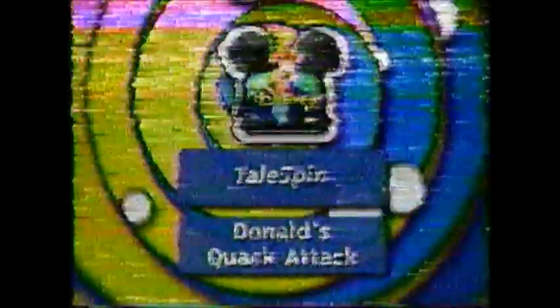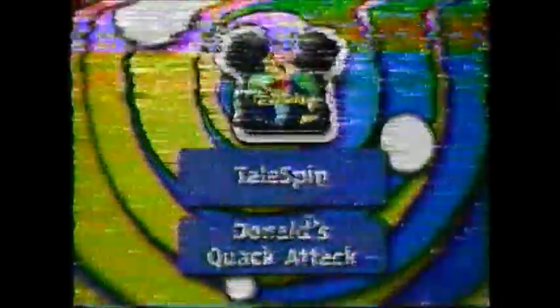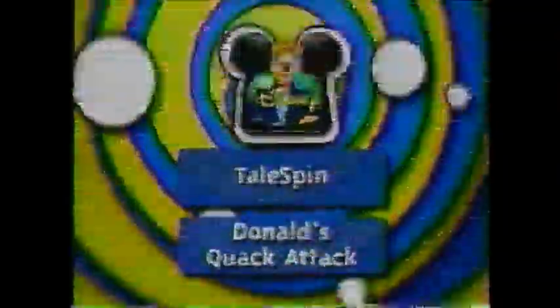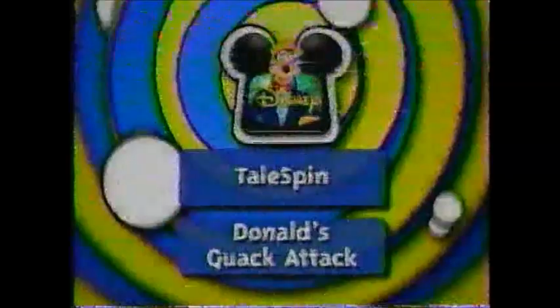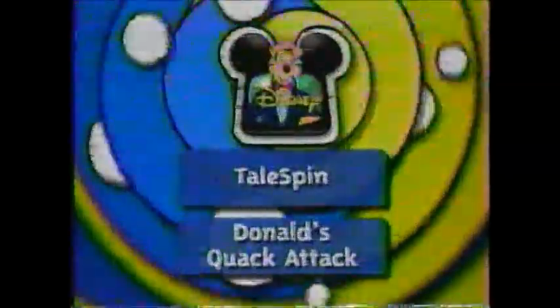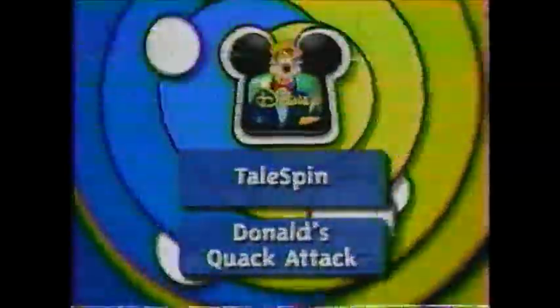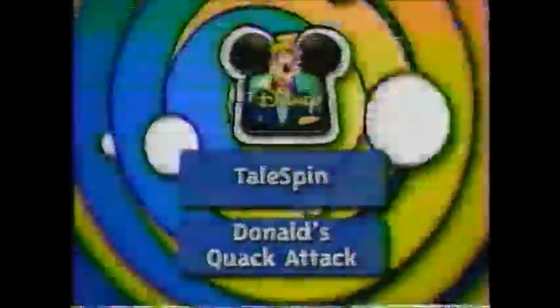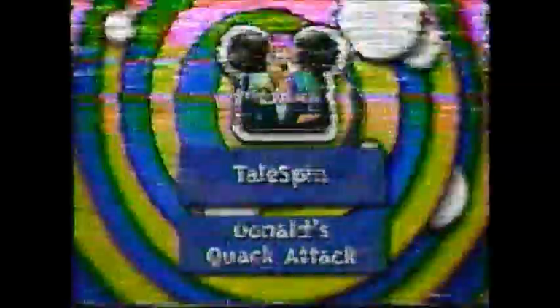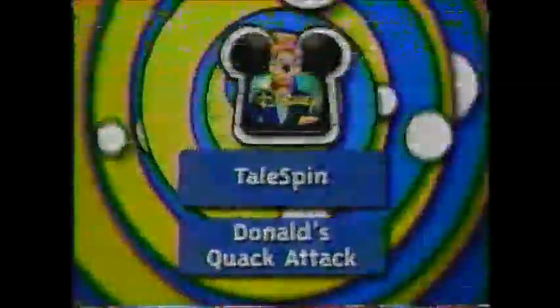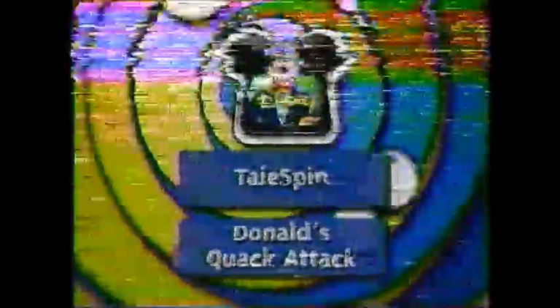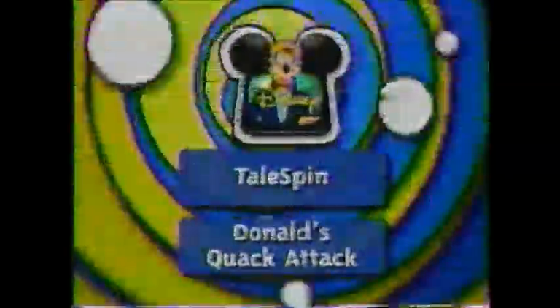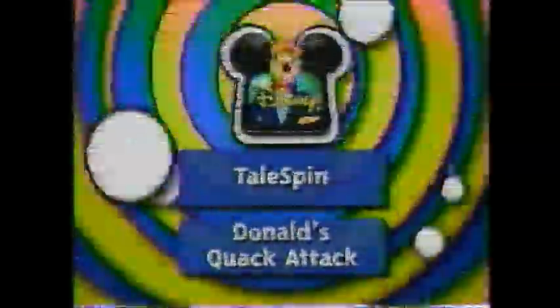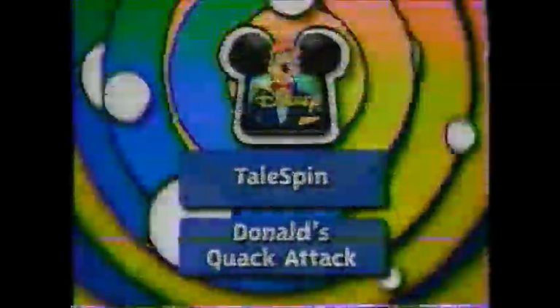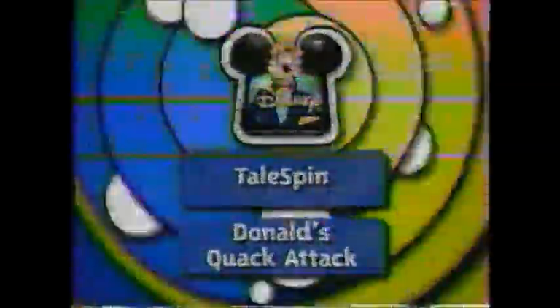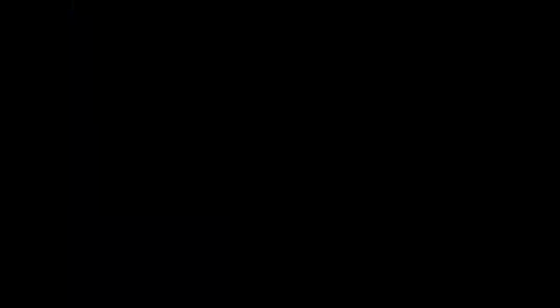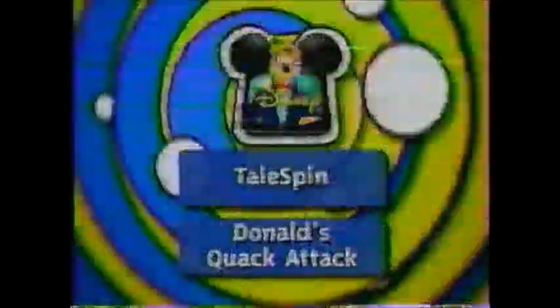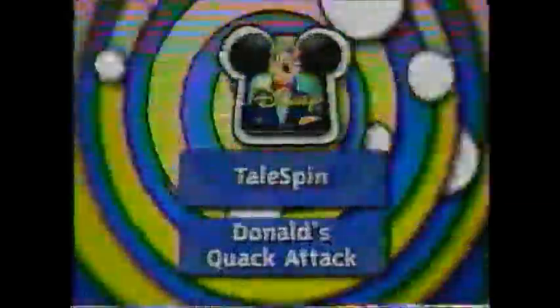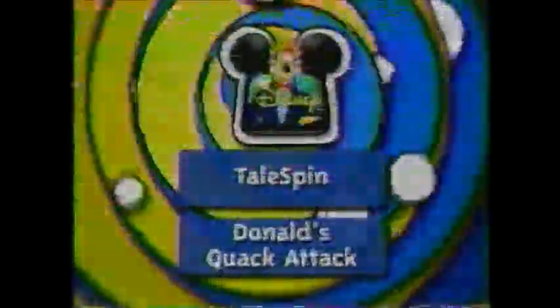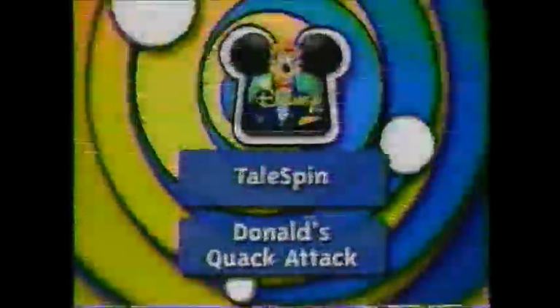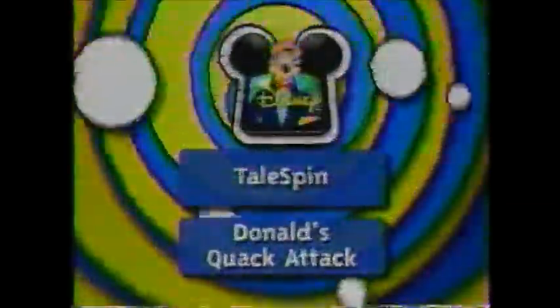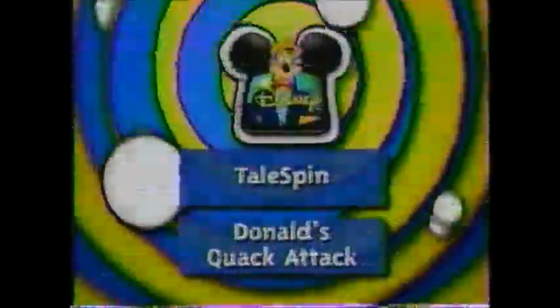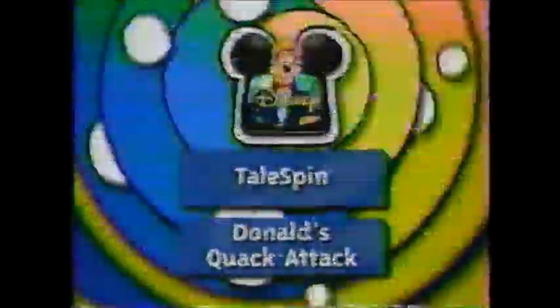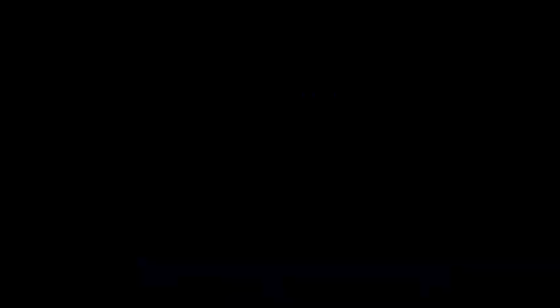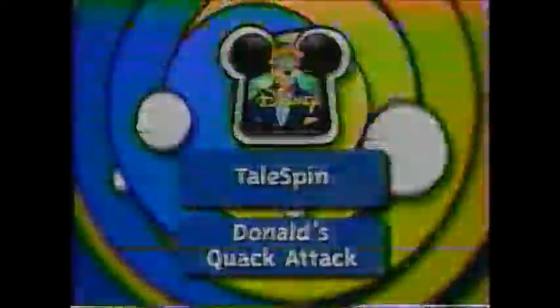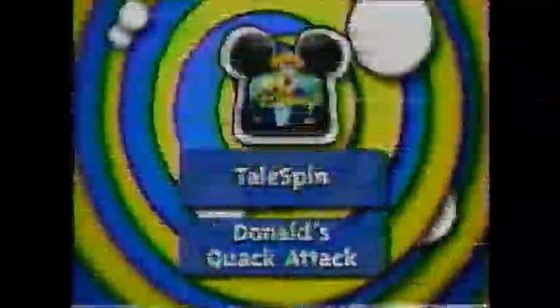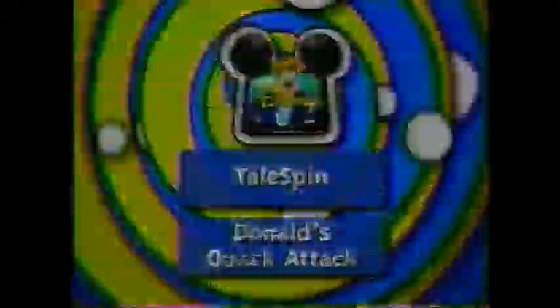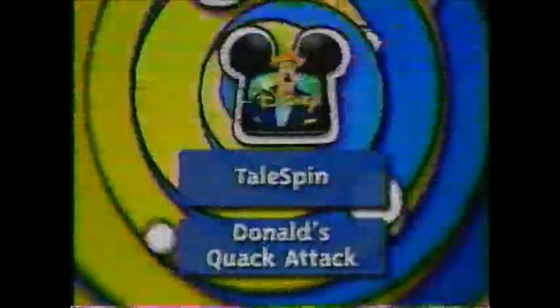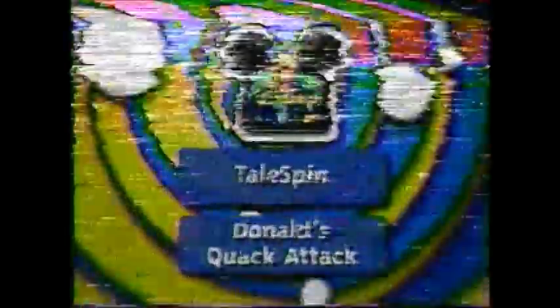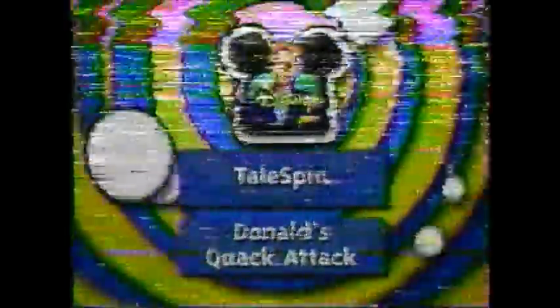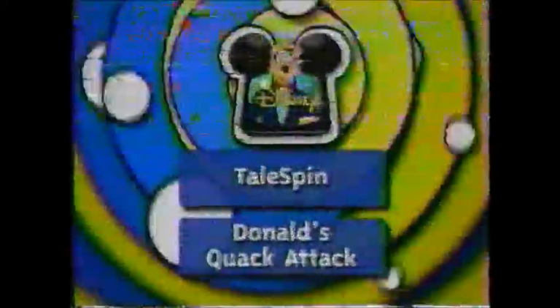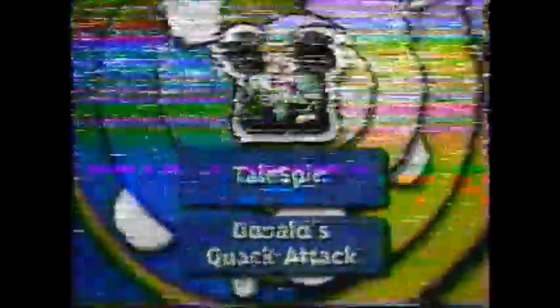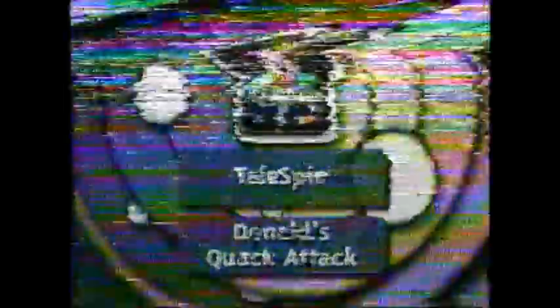Next, gear up for some high-flying times with TaleSpin. After that, it's Donald's Quack Attack, coming your way on Disney.